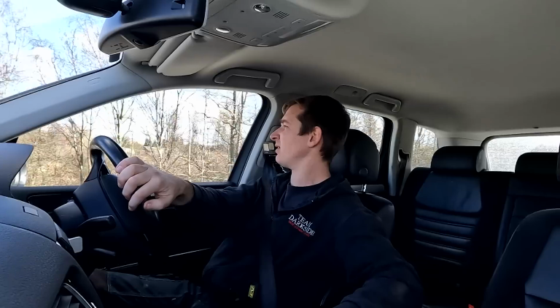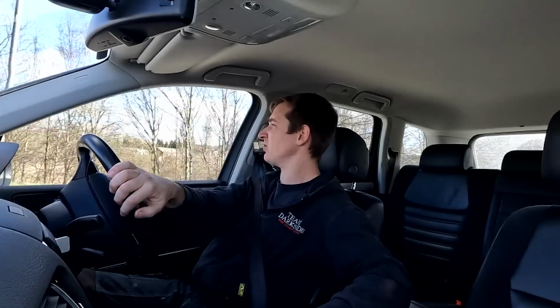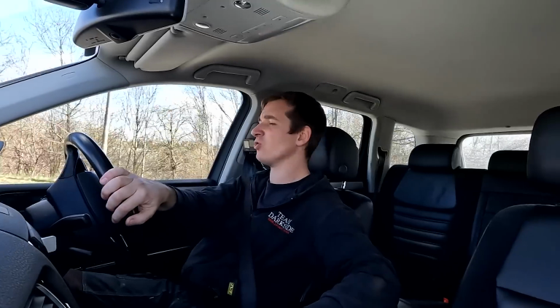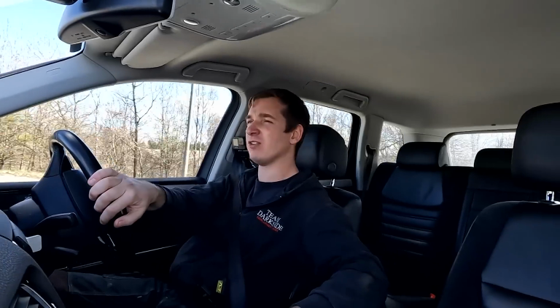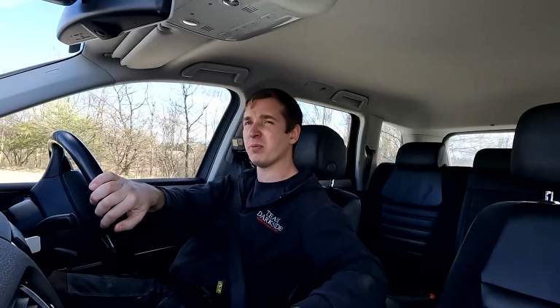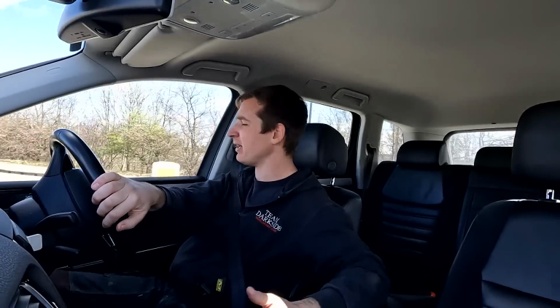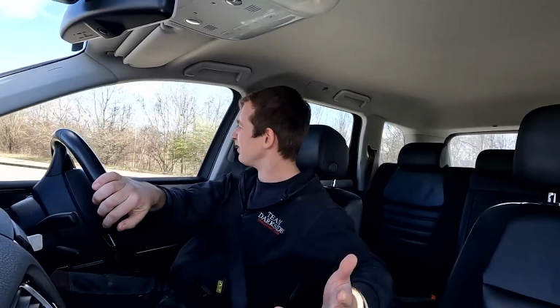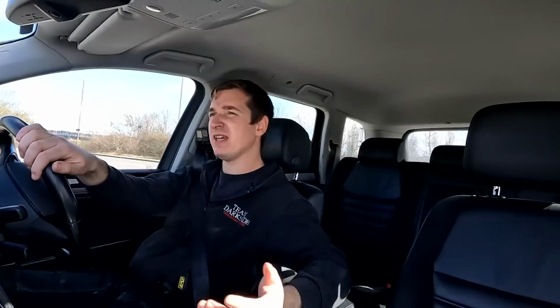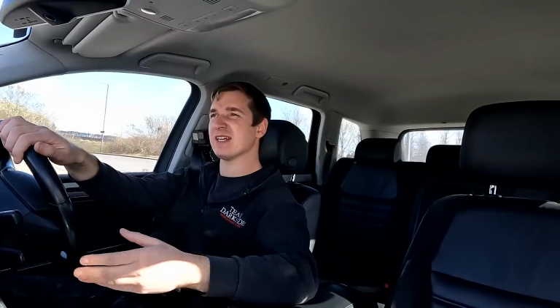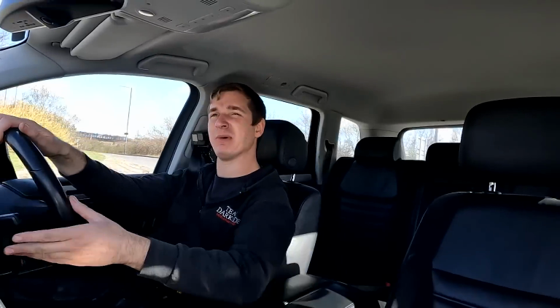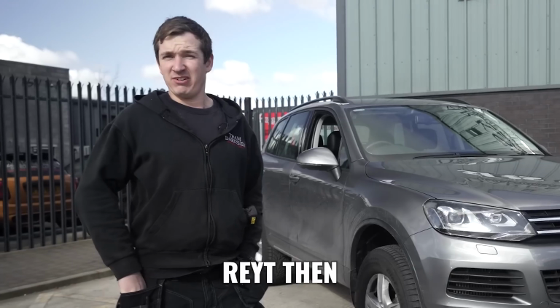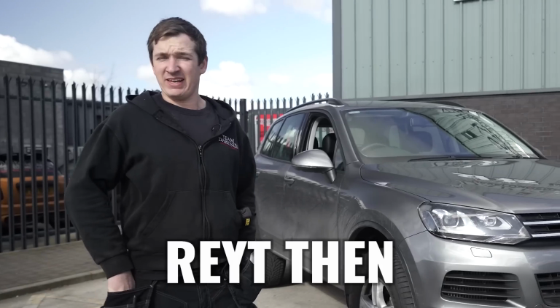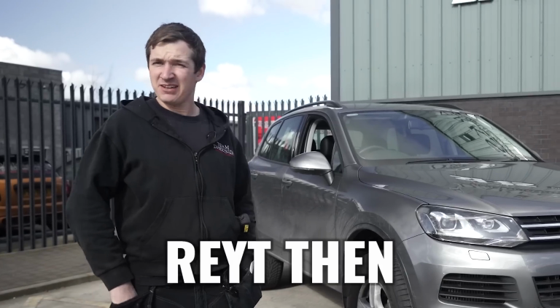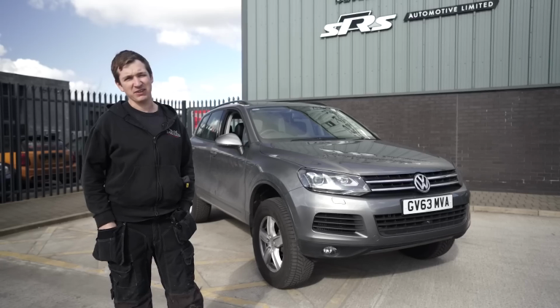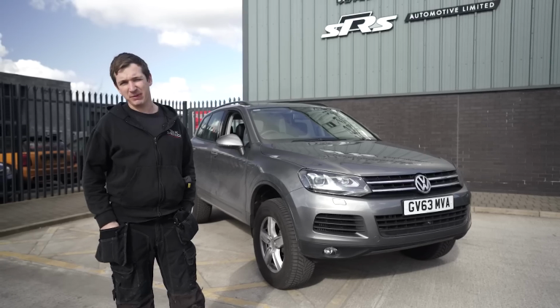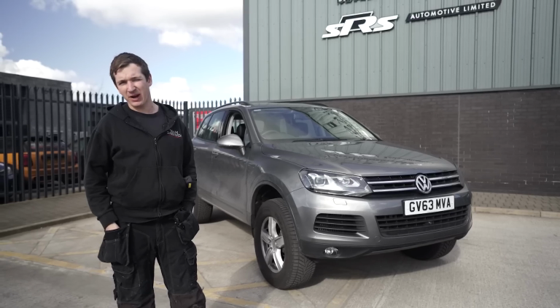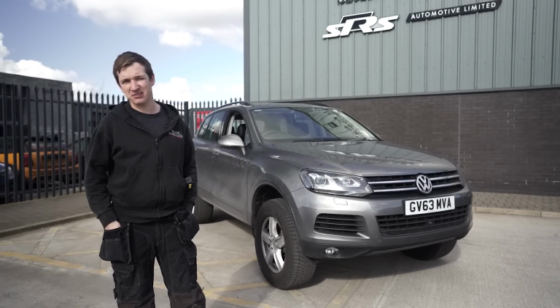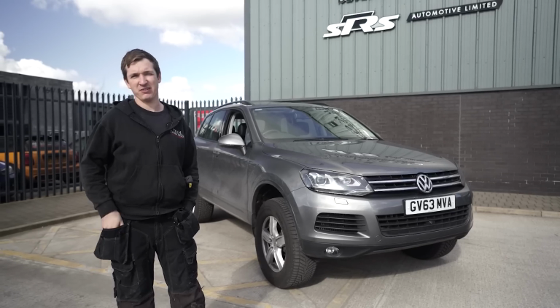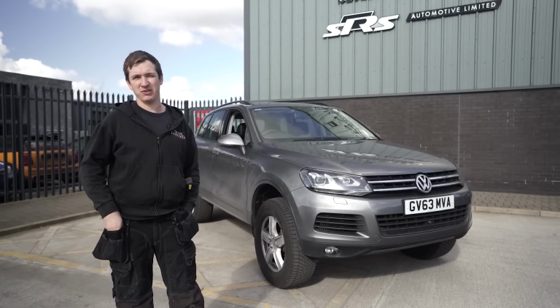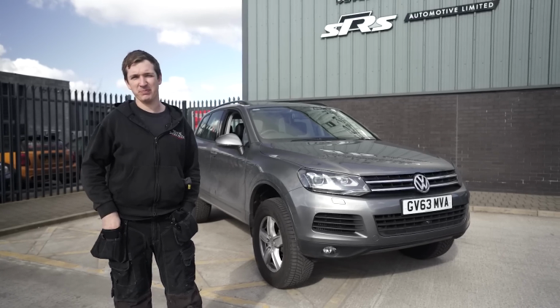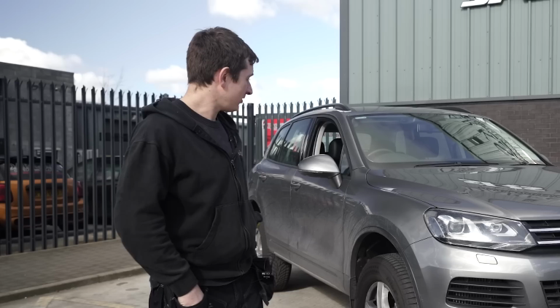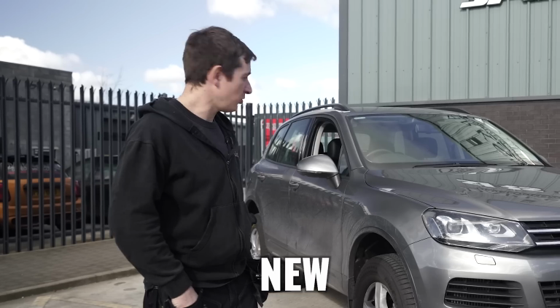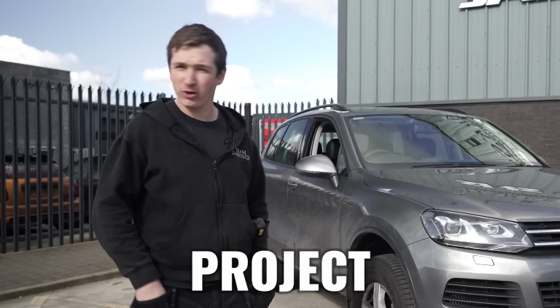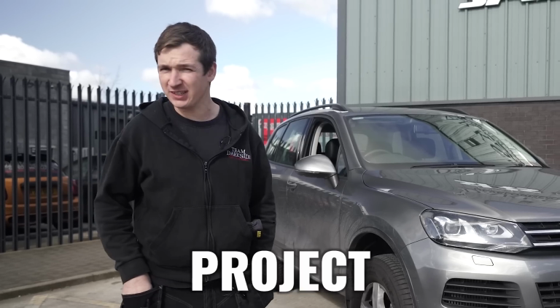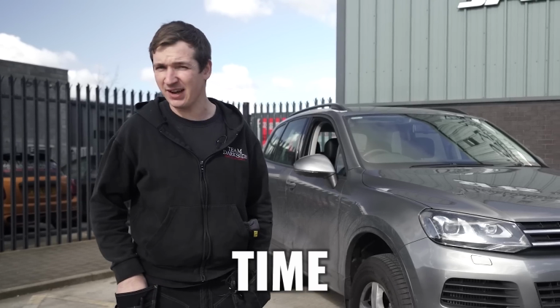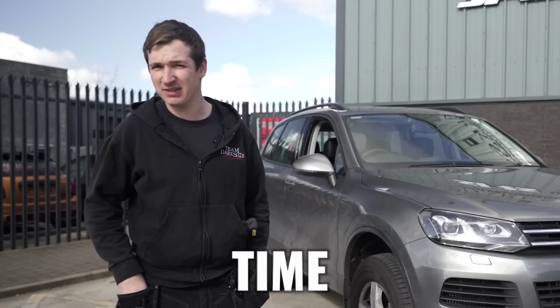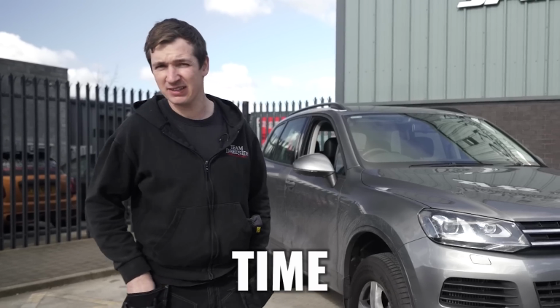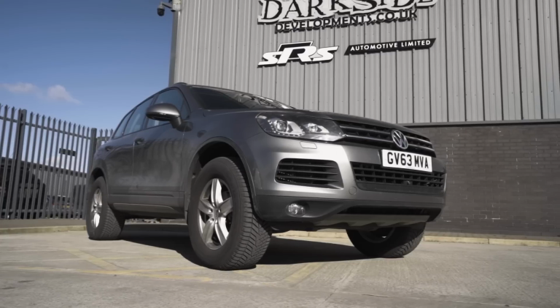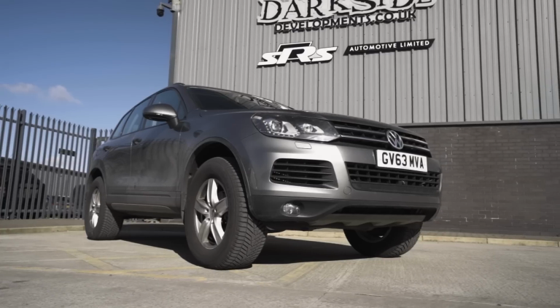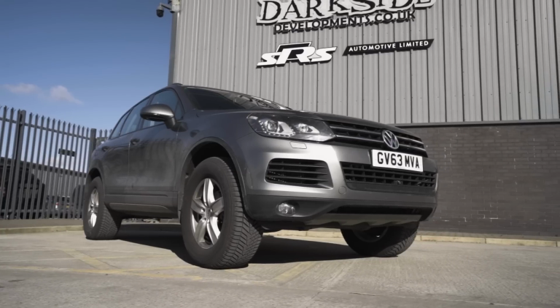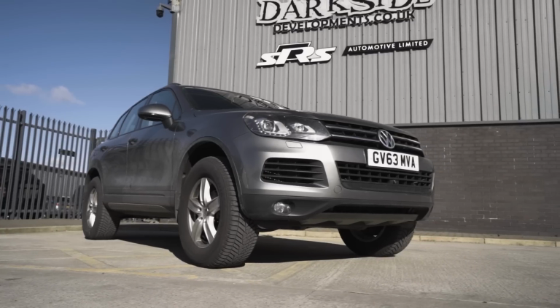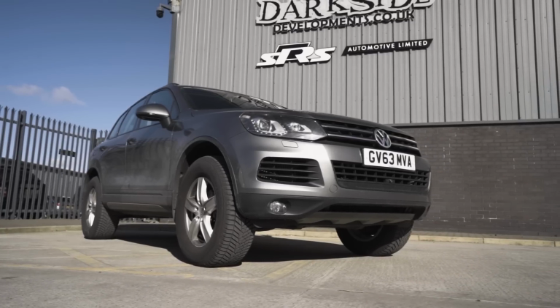Should this replace the V10? It's been a while since I've done this, but new project time. This is a Mark 2 Touareg.